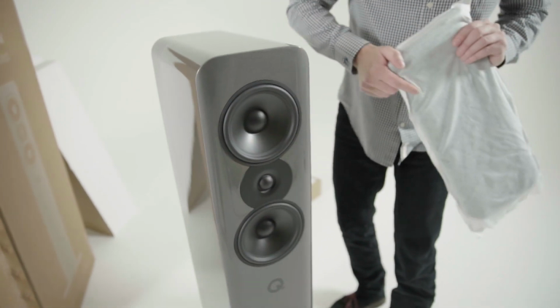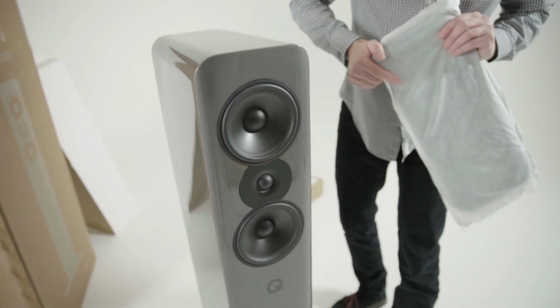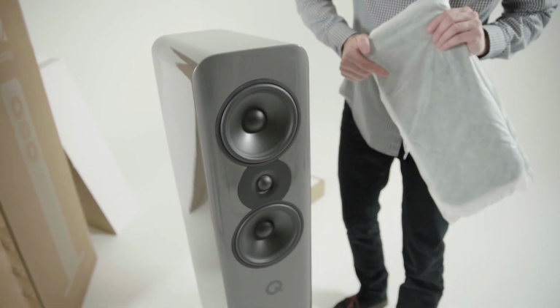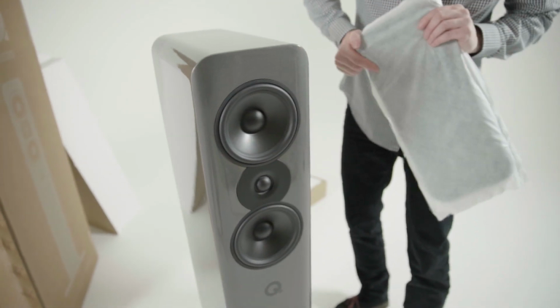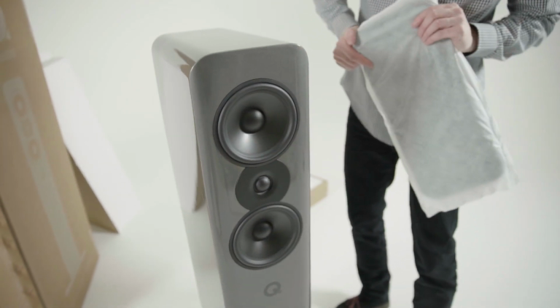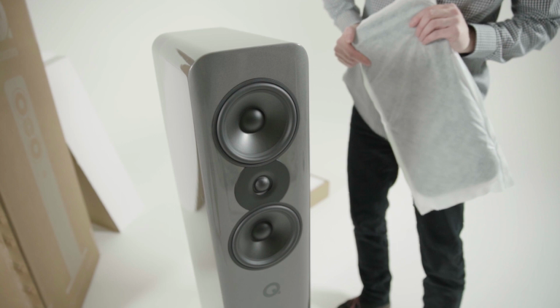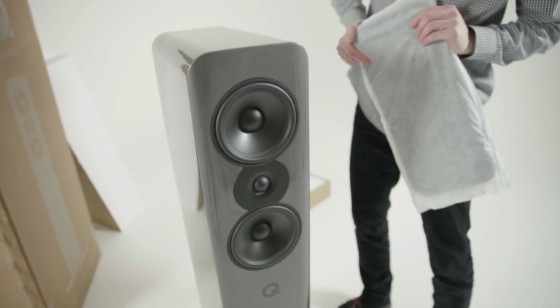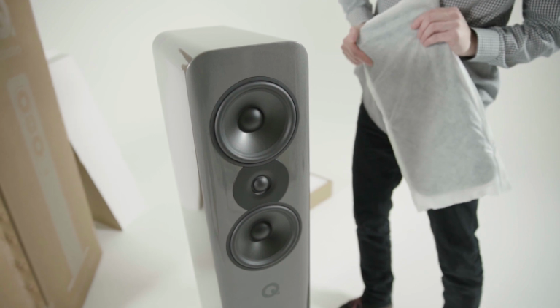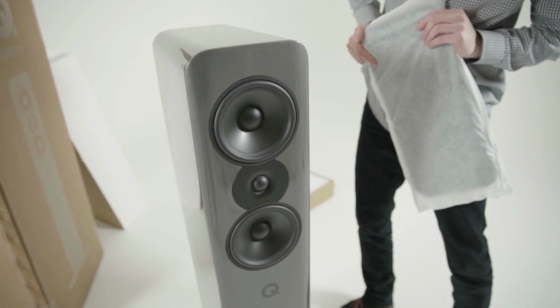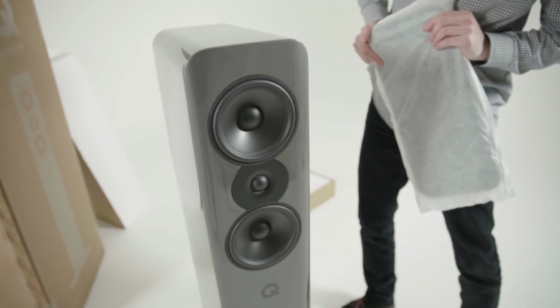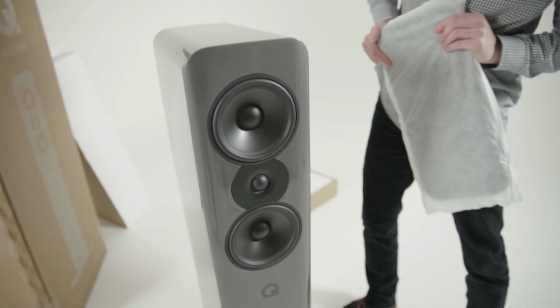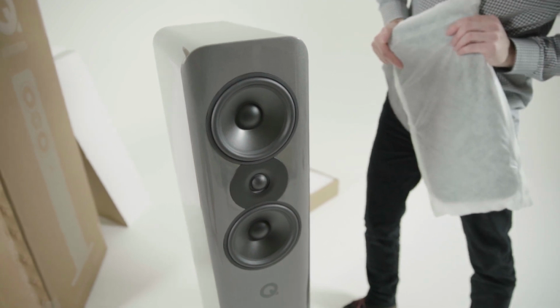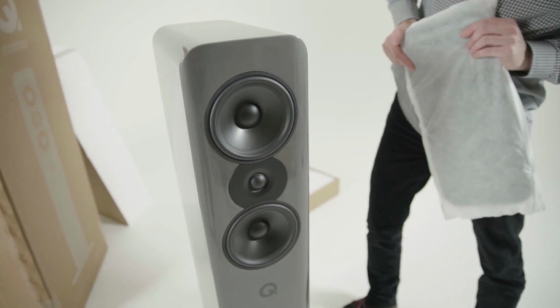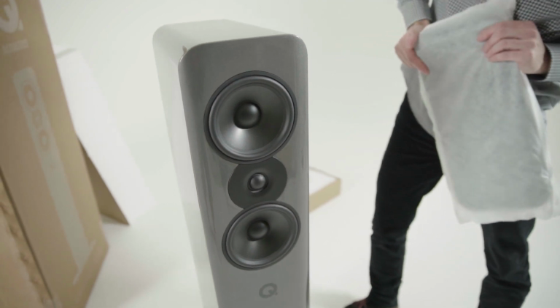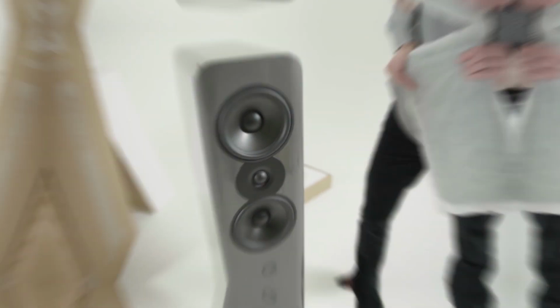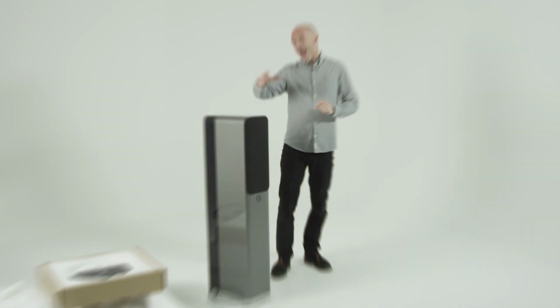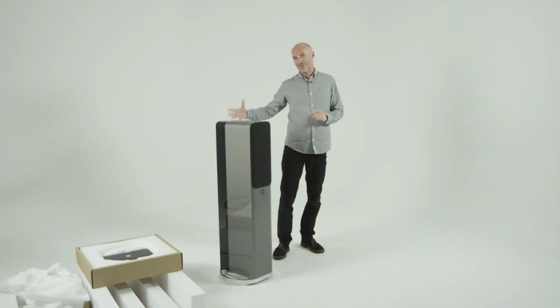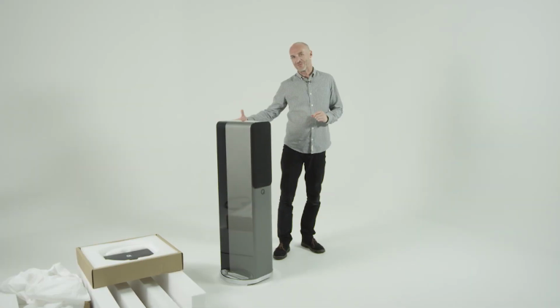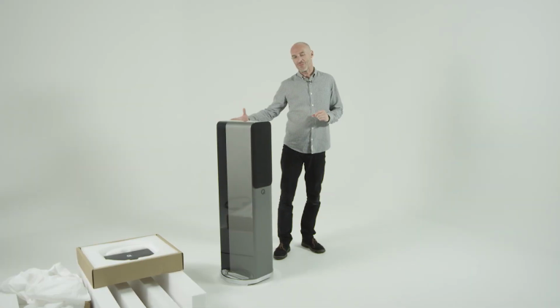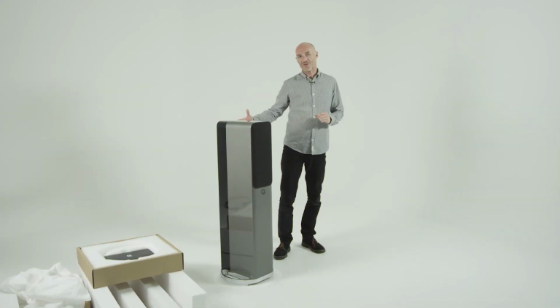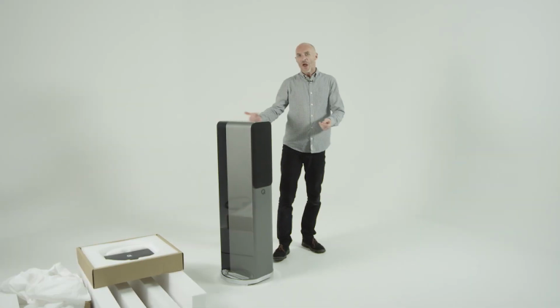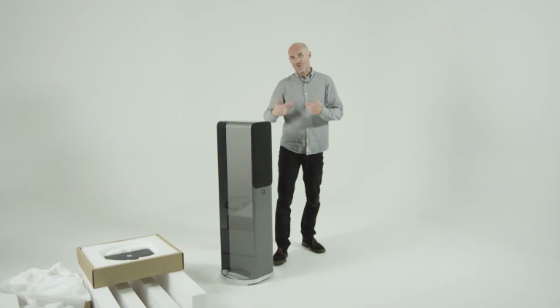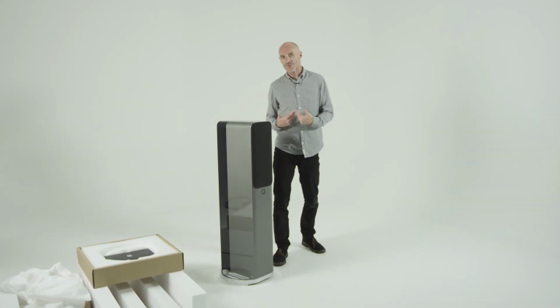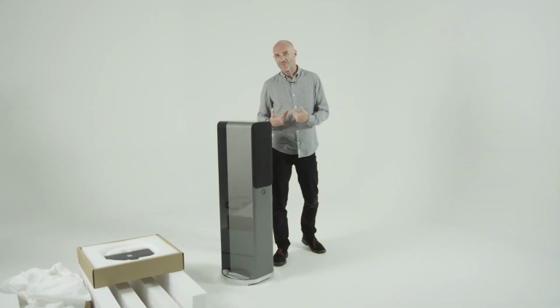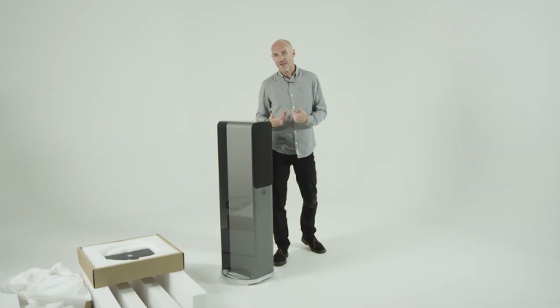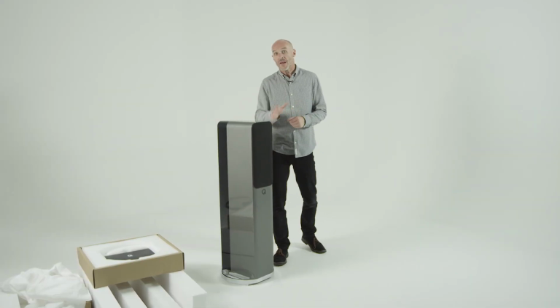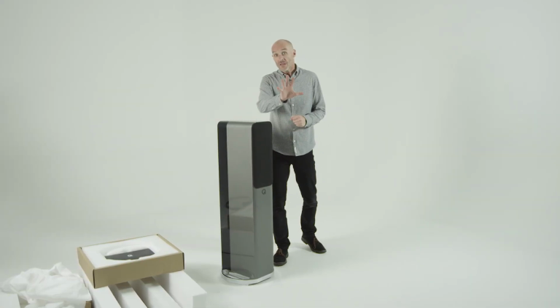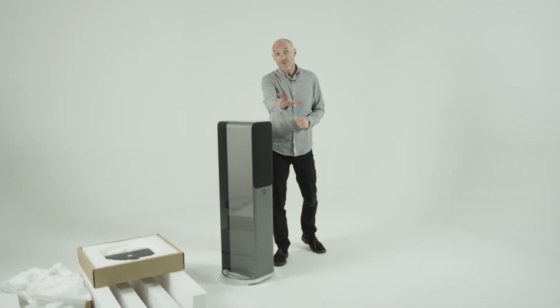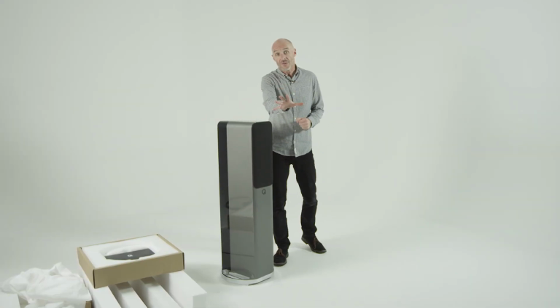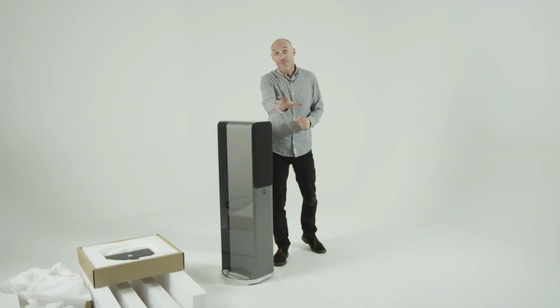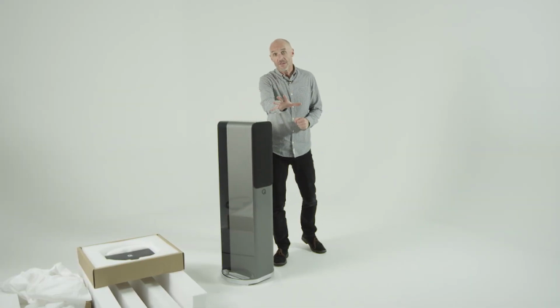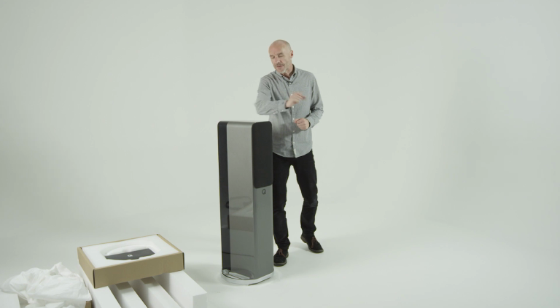So there it is, a Q Acoustics Concept 500 out of the box — just one fella. Don't do it that way yourself.